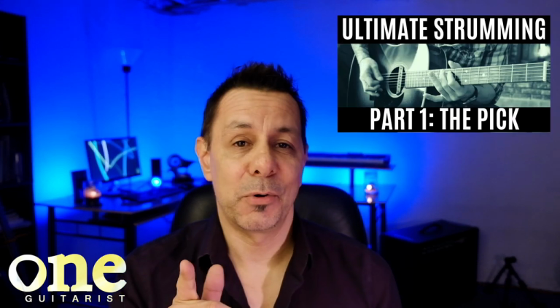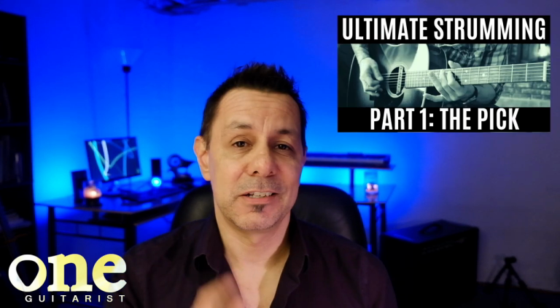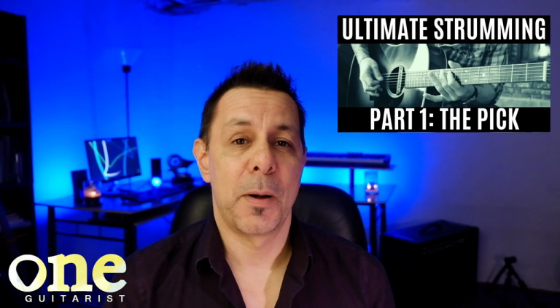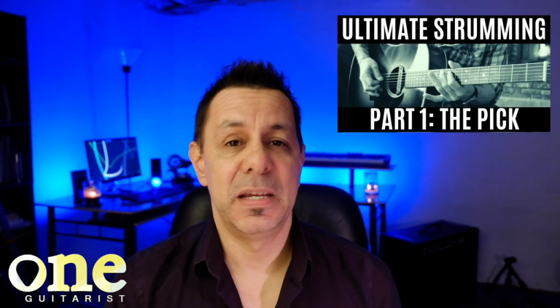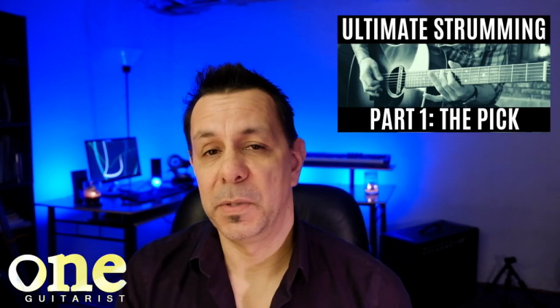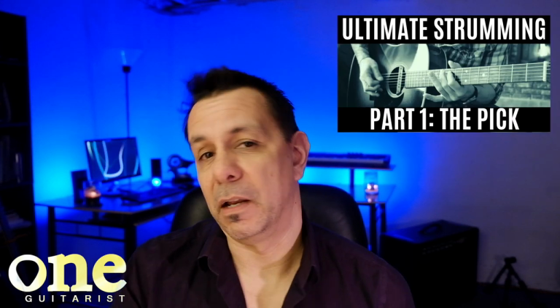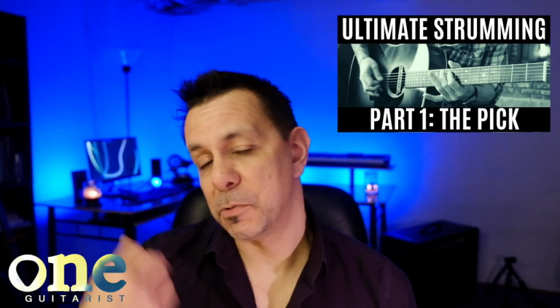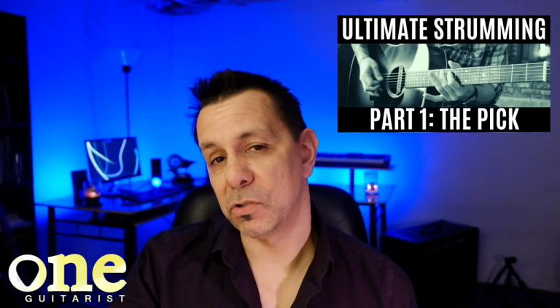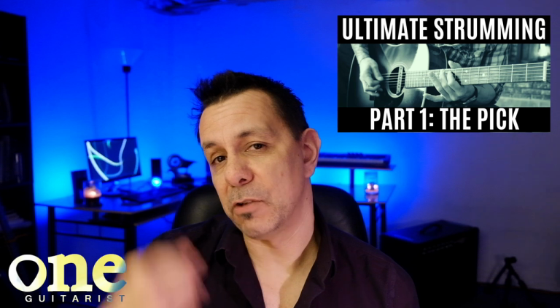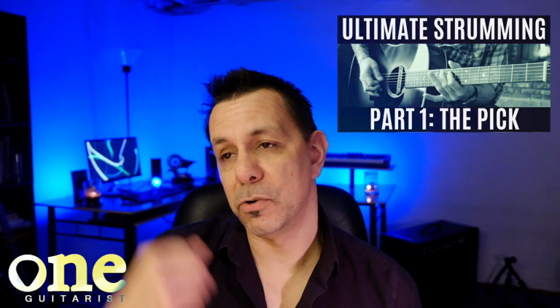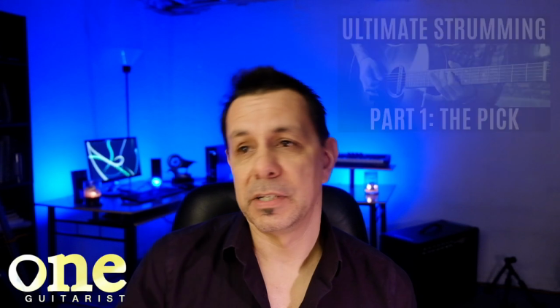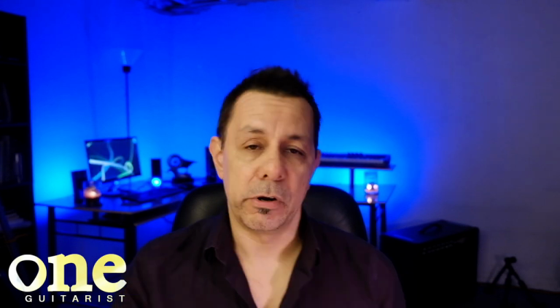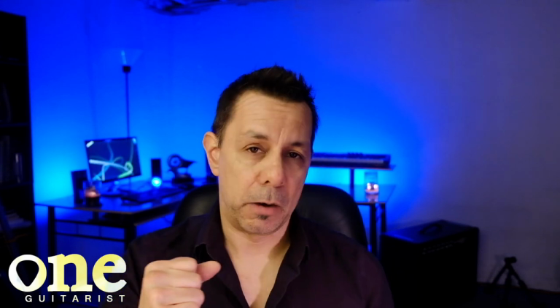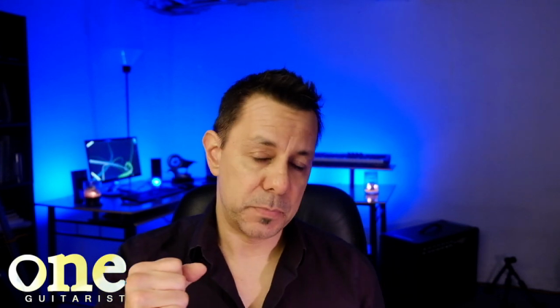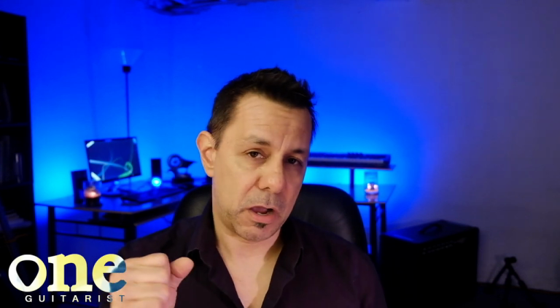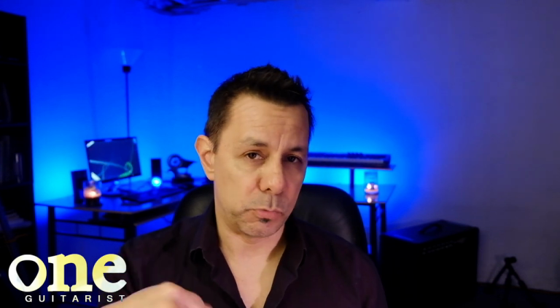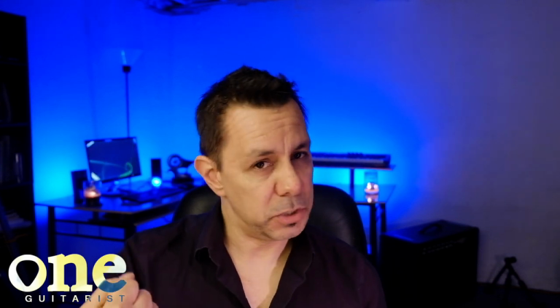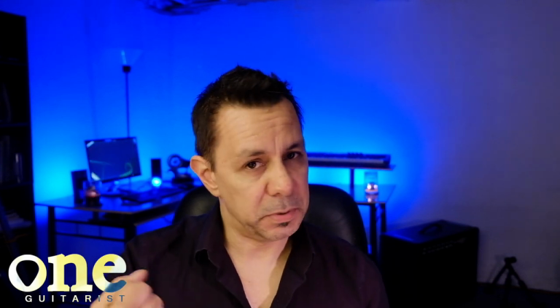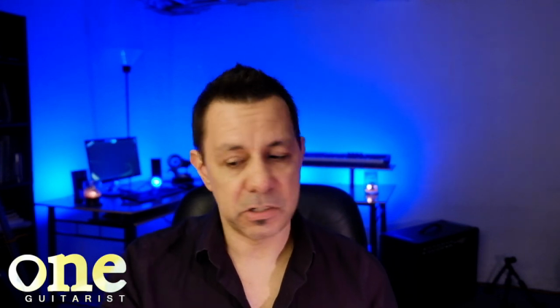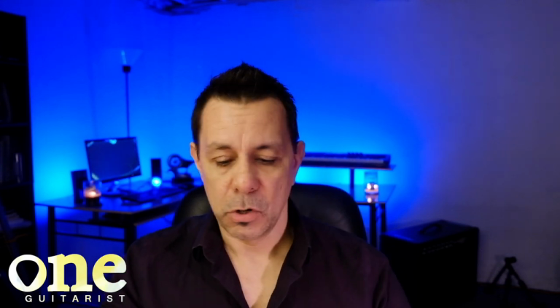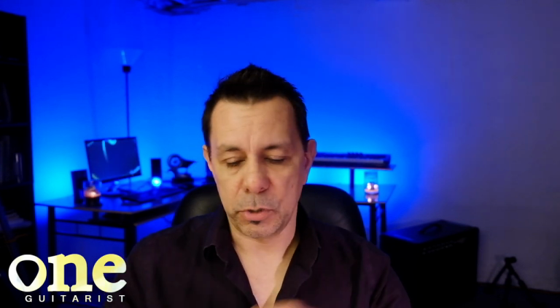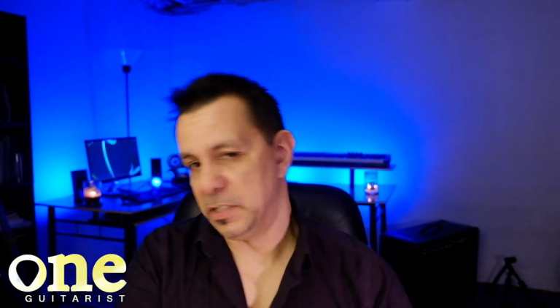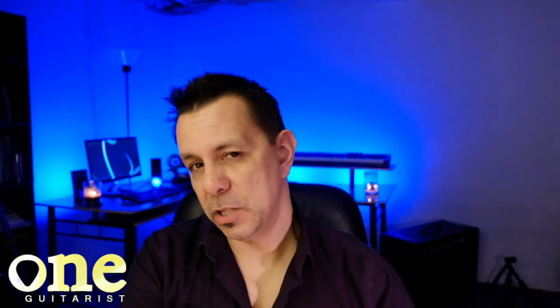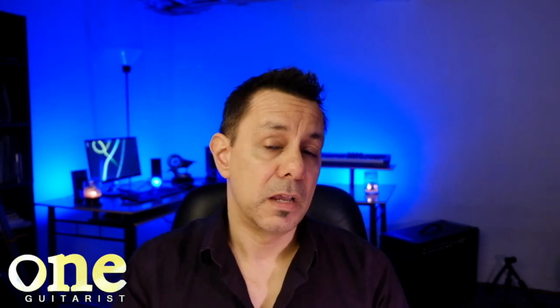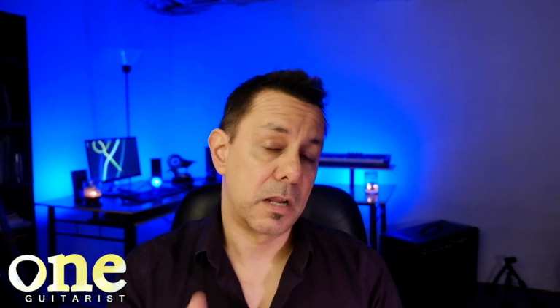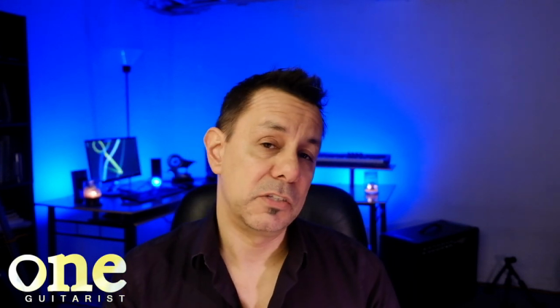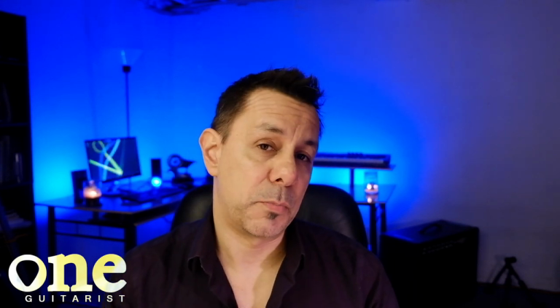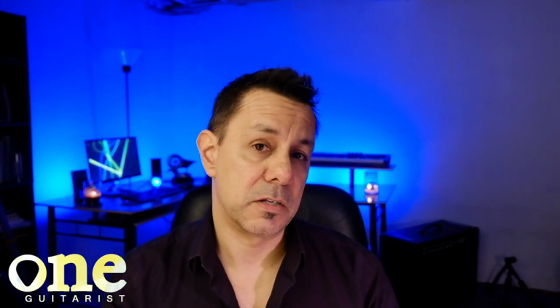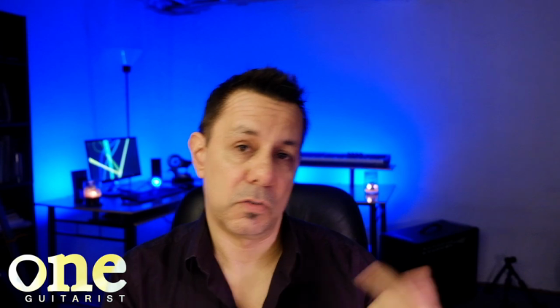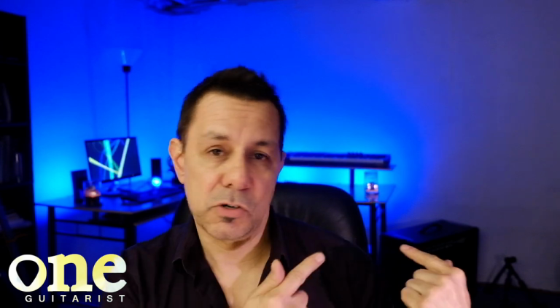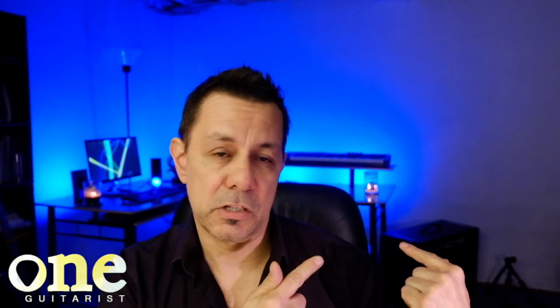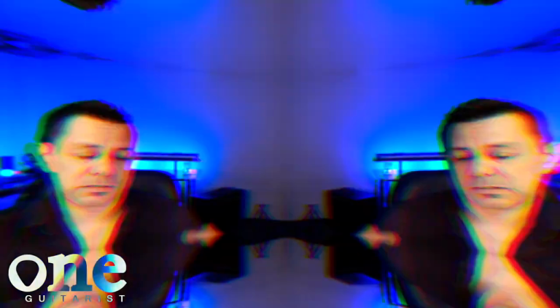Today we're going to talk about basic picking — up strokes, down strokes, where your arm should be, how your wrist should be placed, where you position them. And a lot of good things for you to practice, so let's go take a look at them.